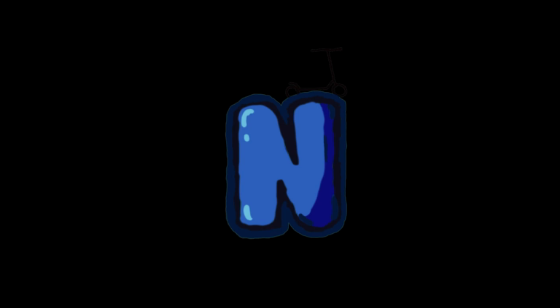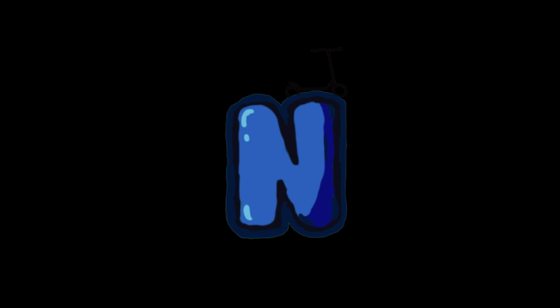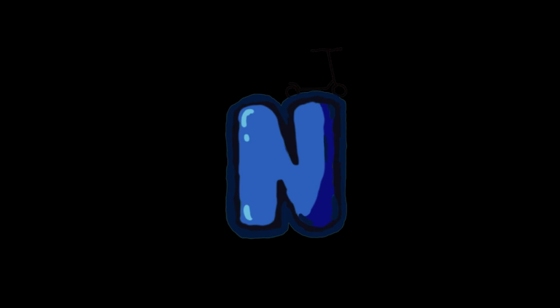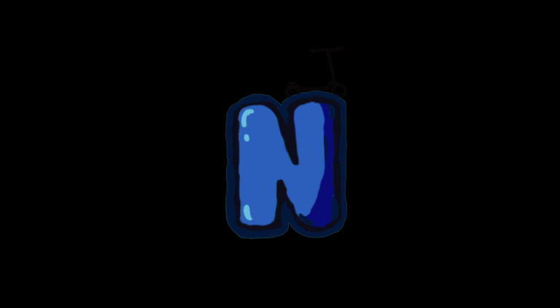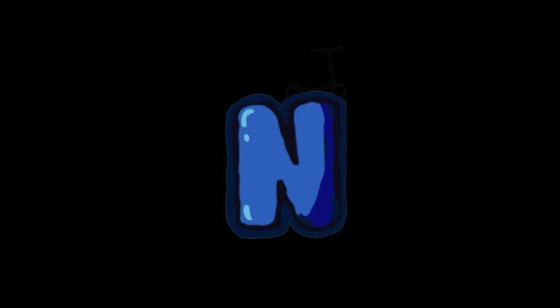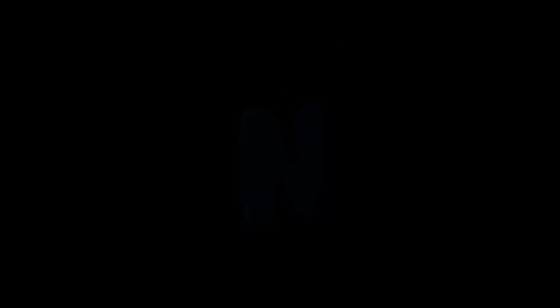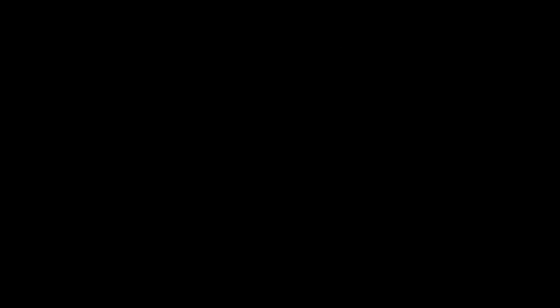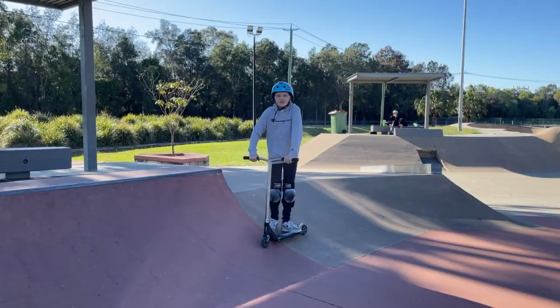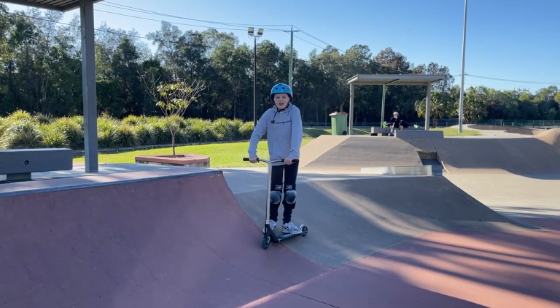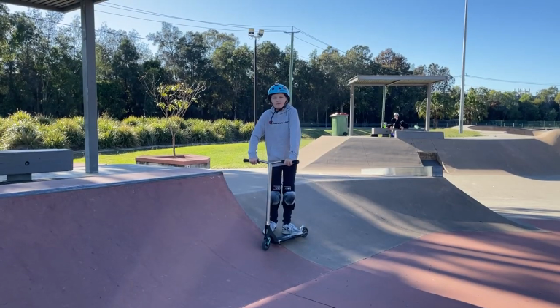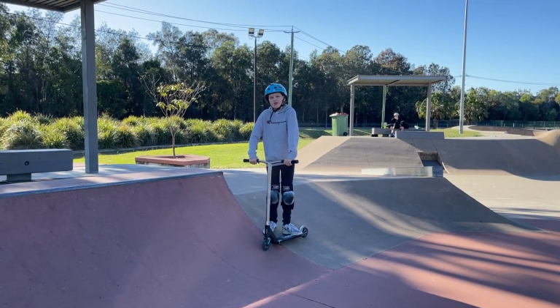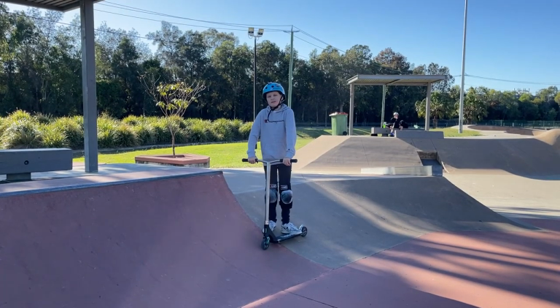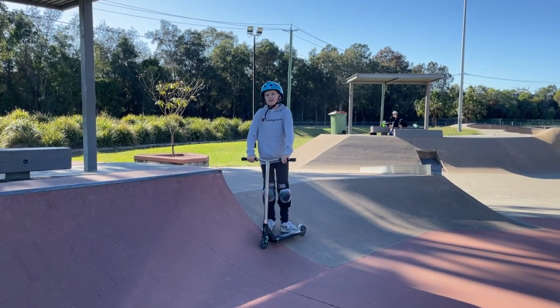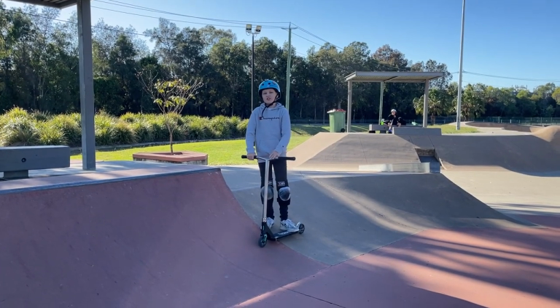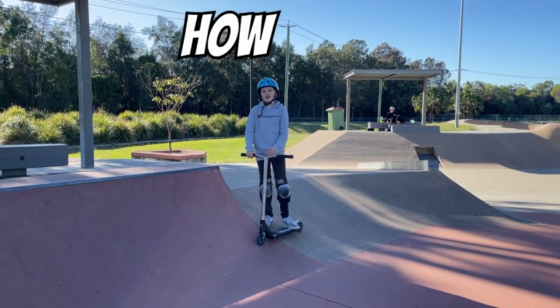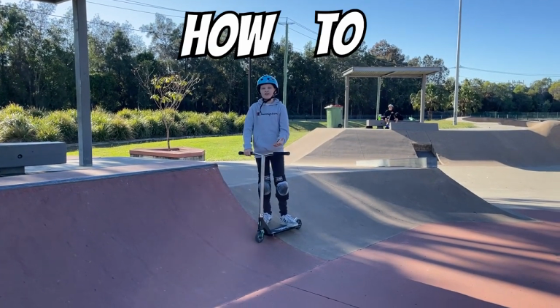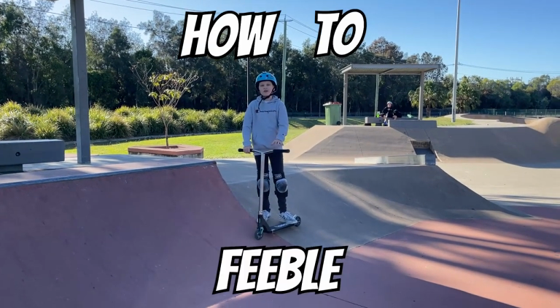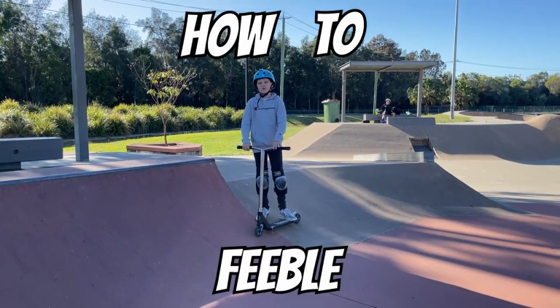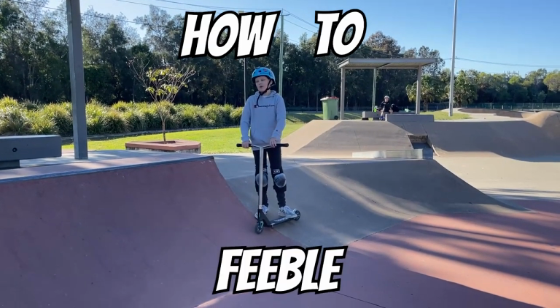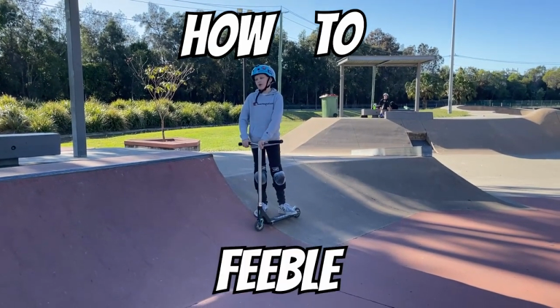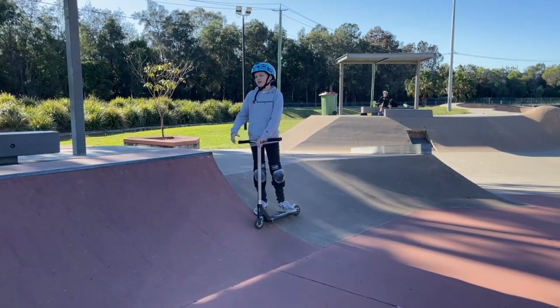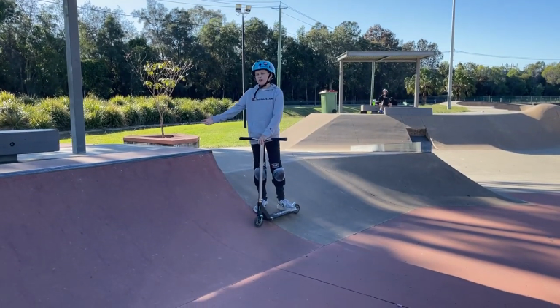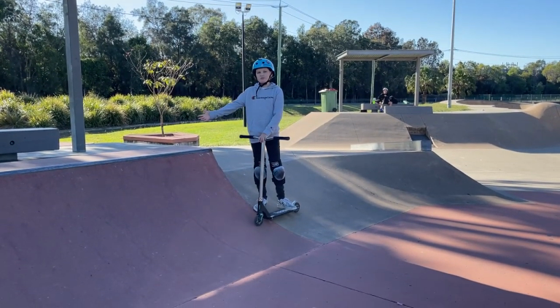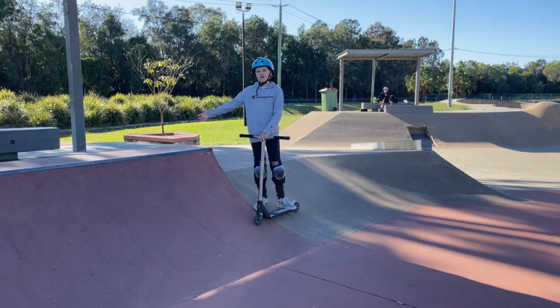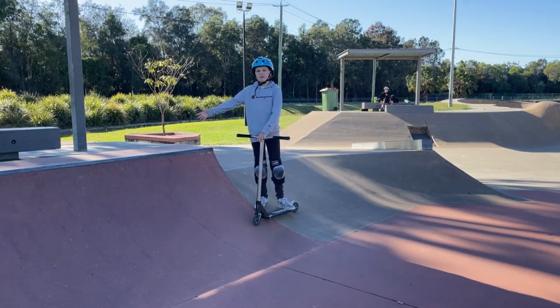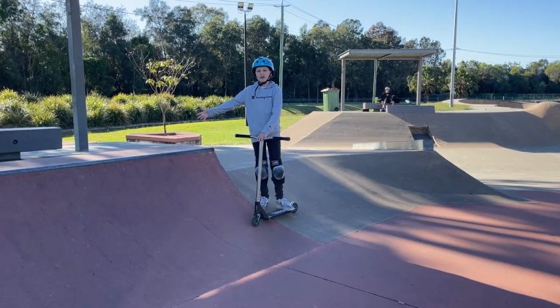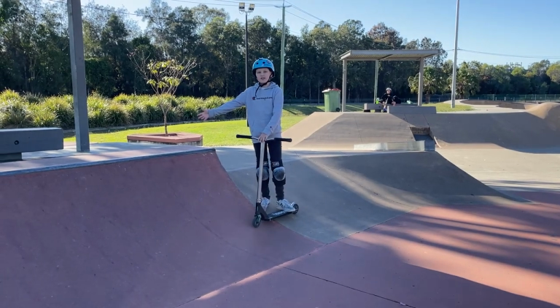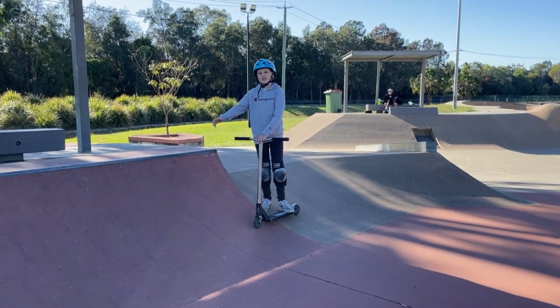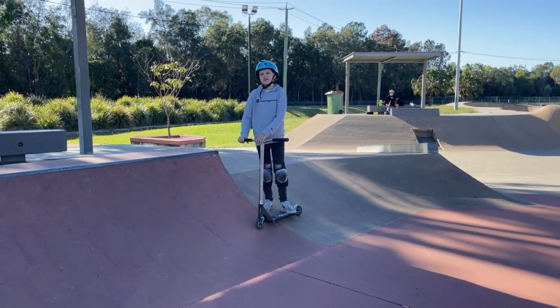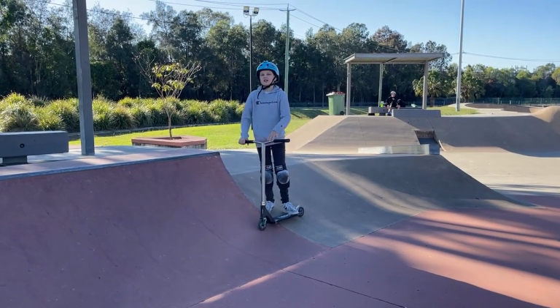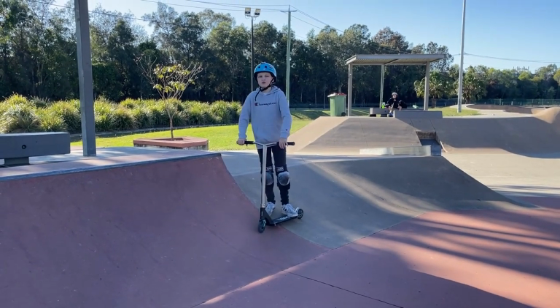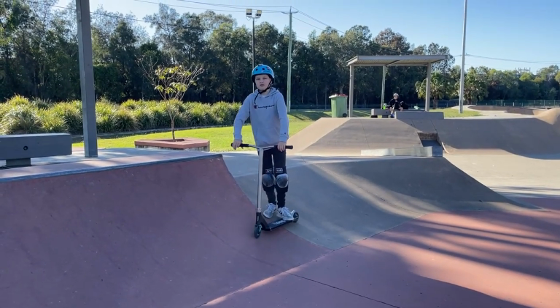Hey everyone, it's Nadex here and today we're going to be teaching you how to feeble on a small ramp like this. So let's get into it.